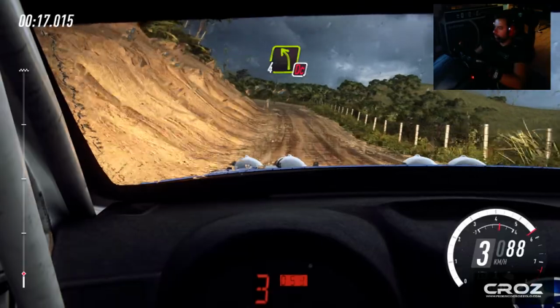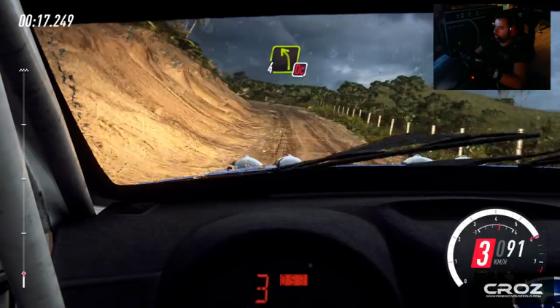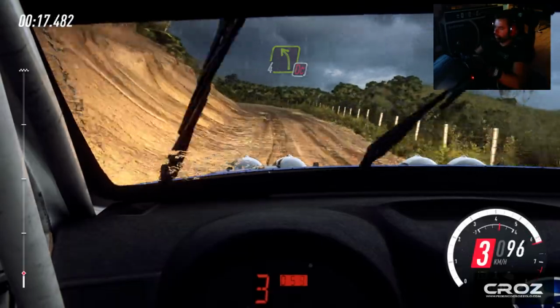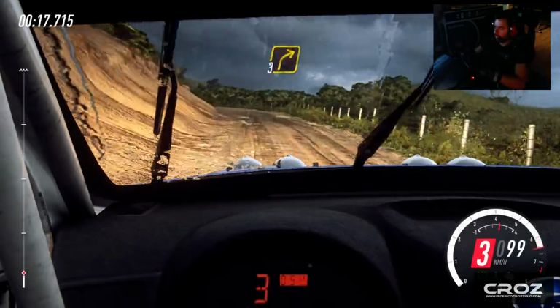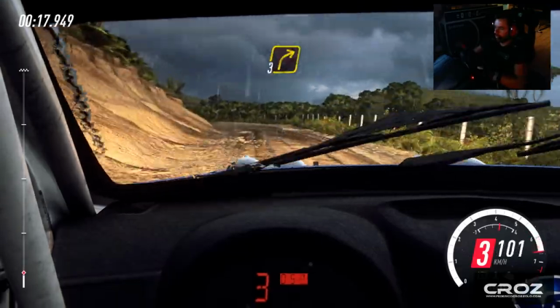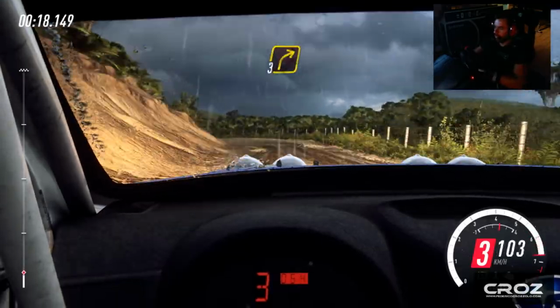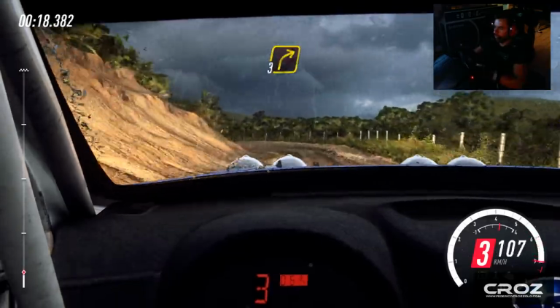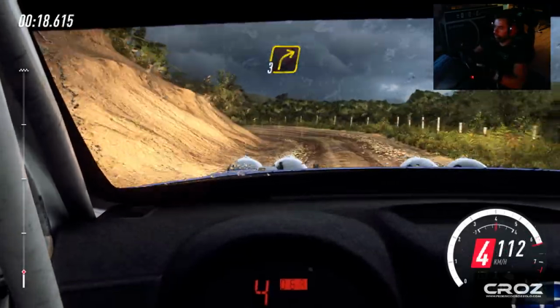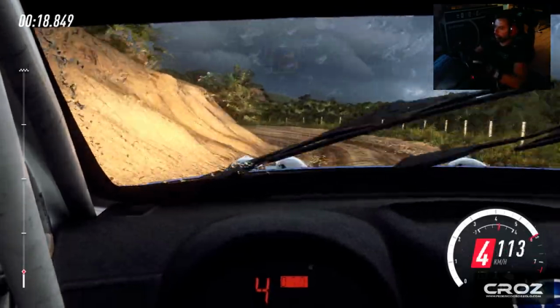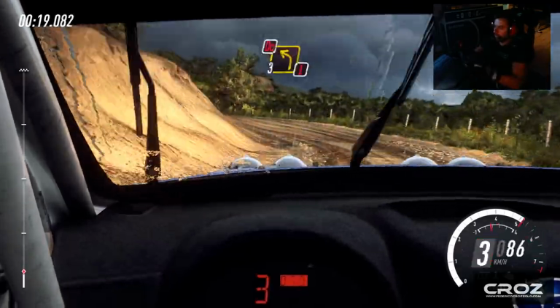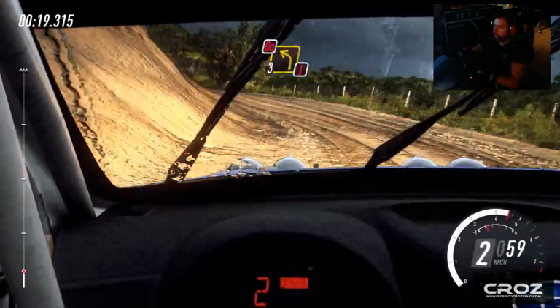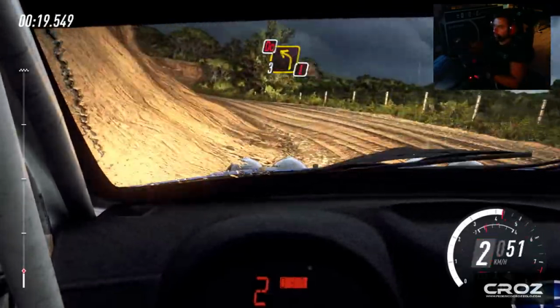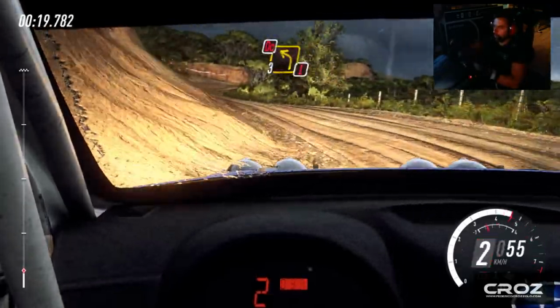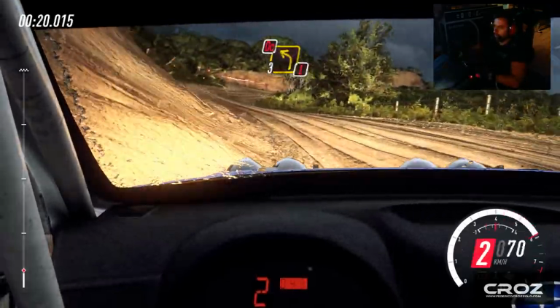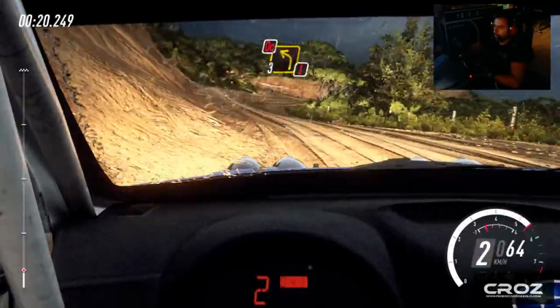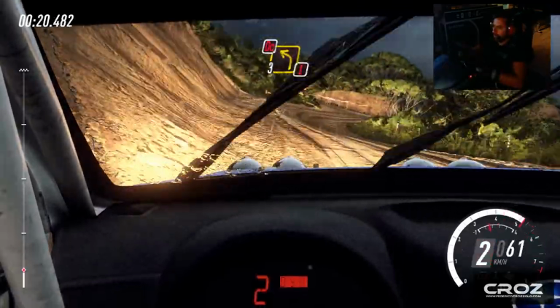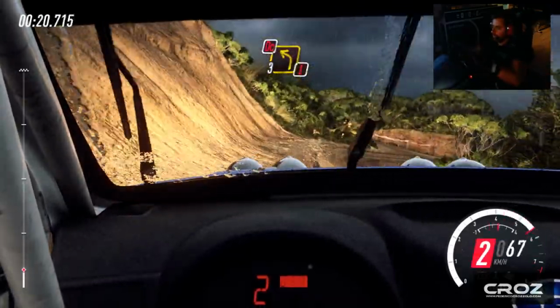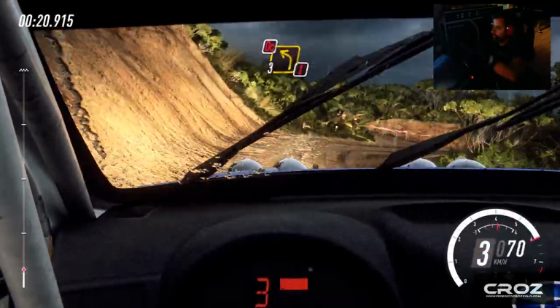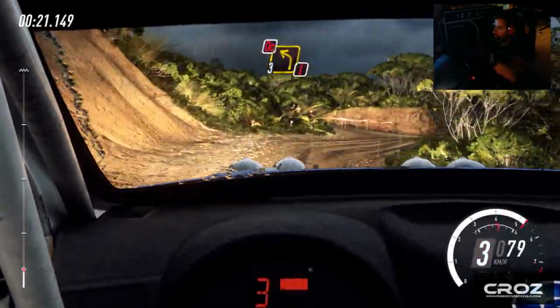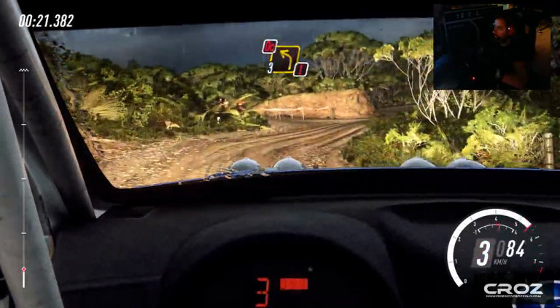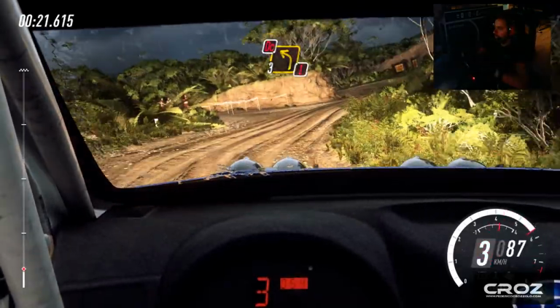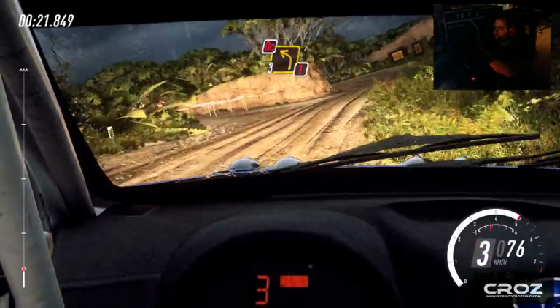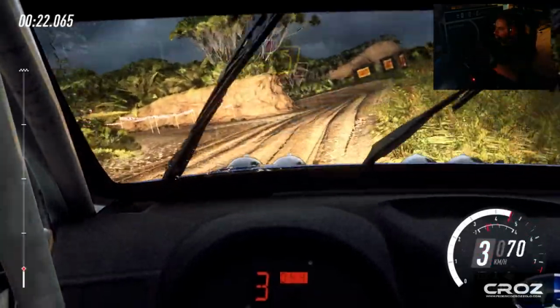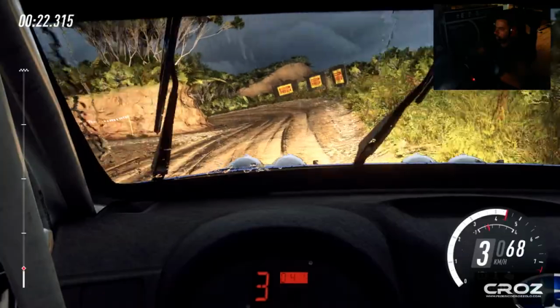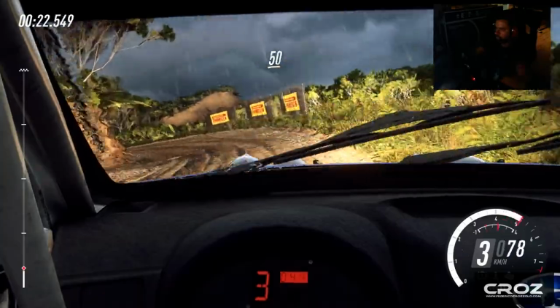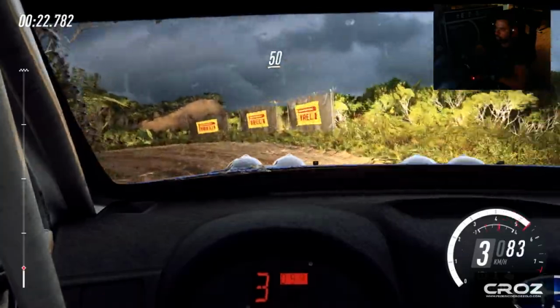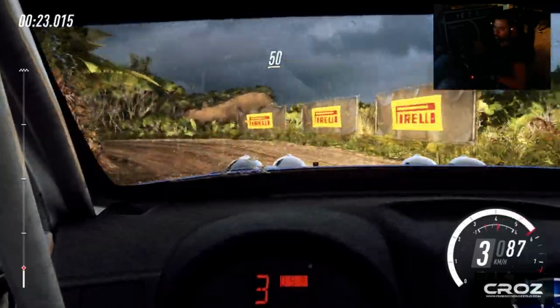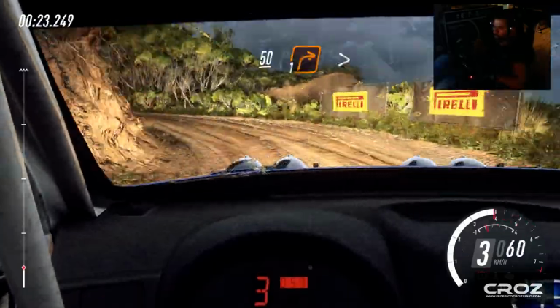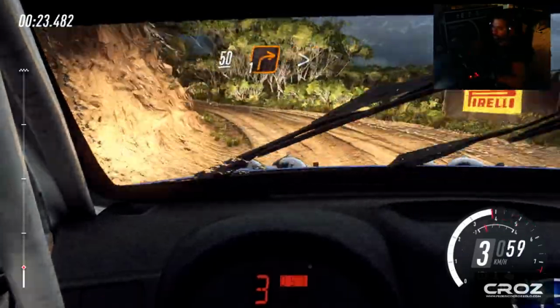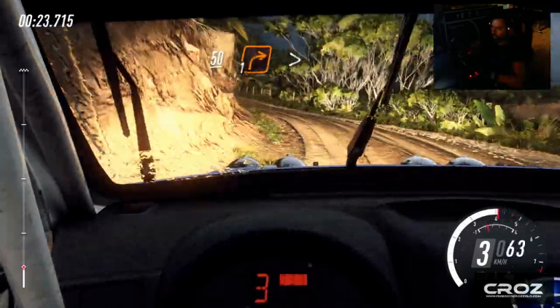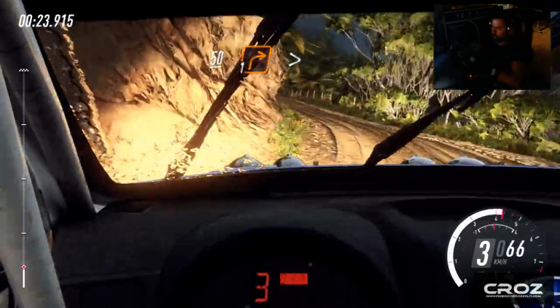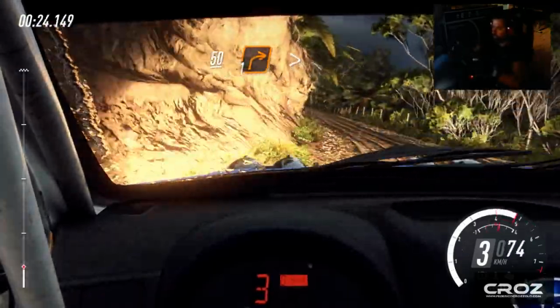Into three right, into caution, don't cut three left. 50 over crest, one right tightens.